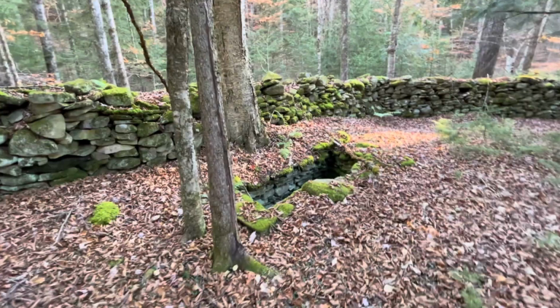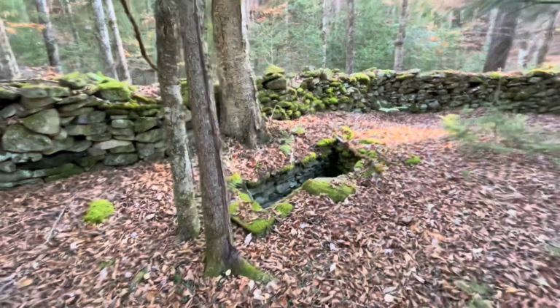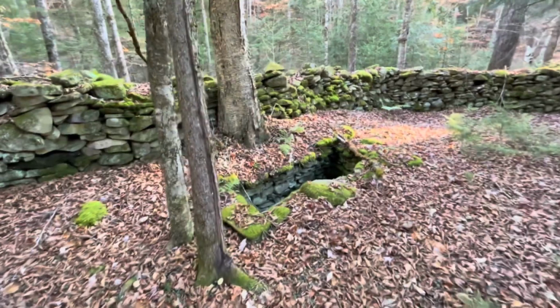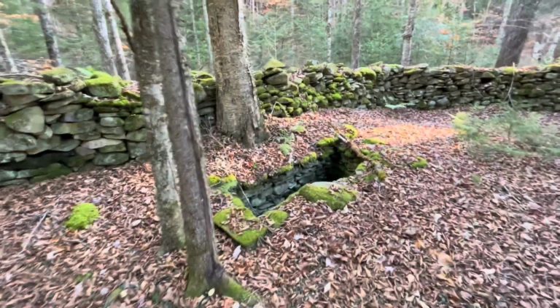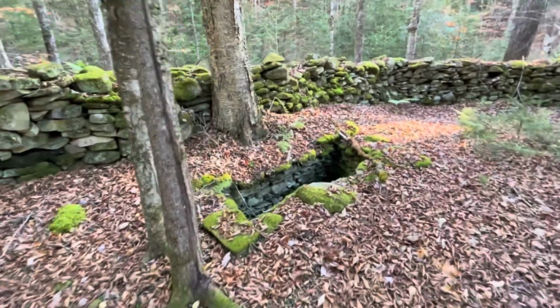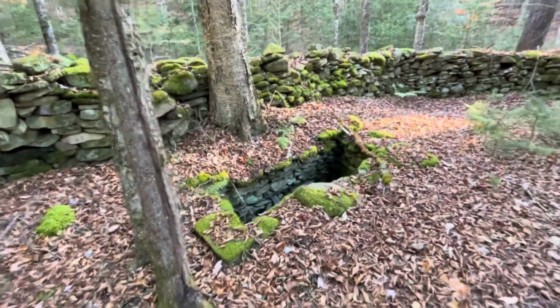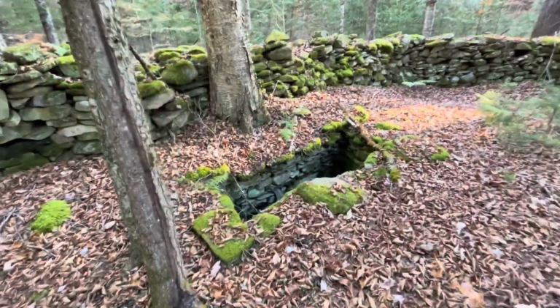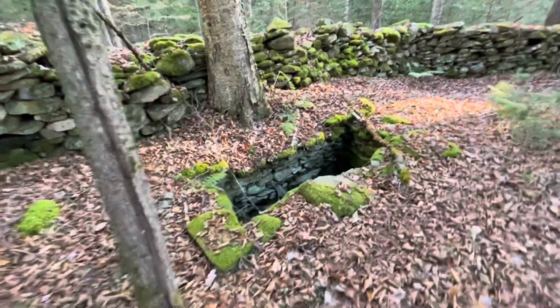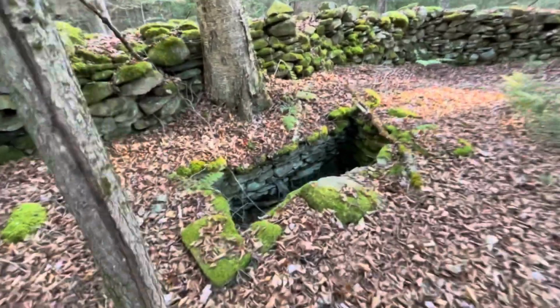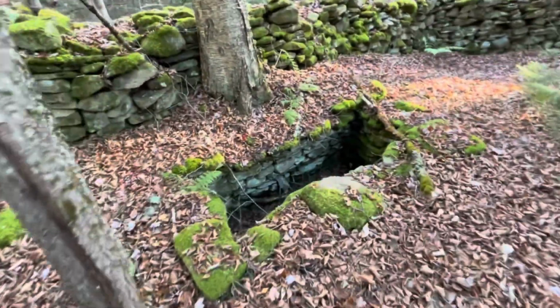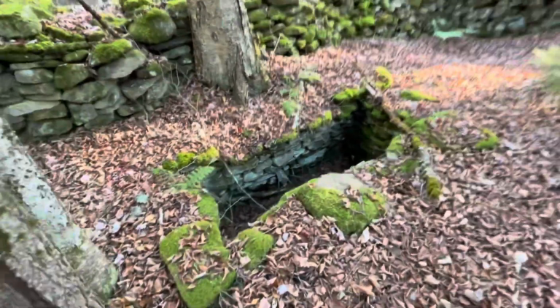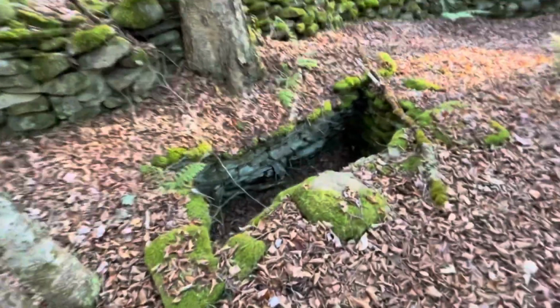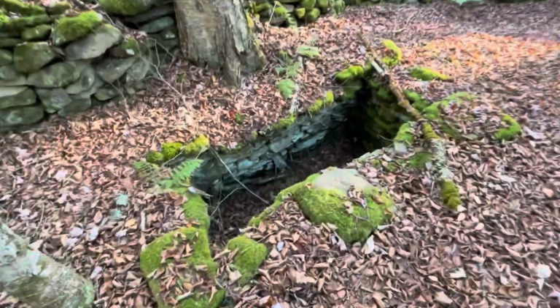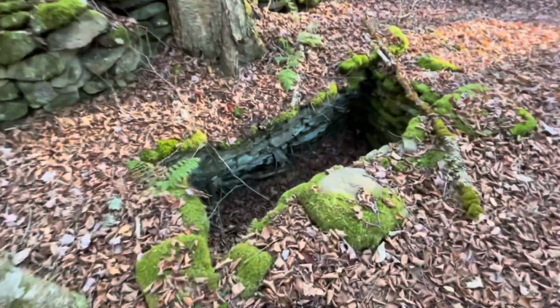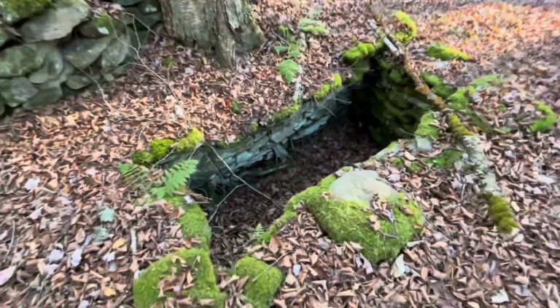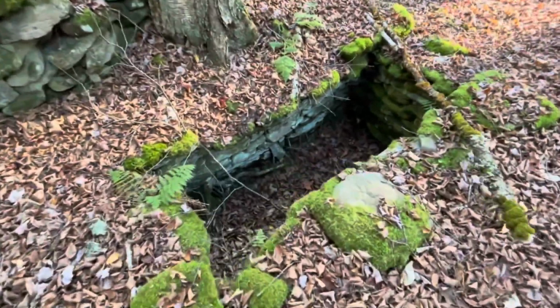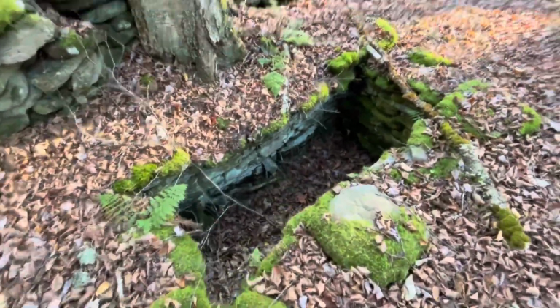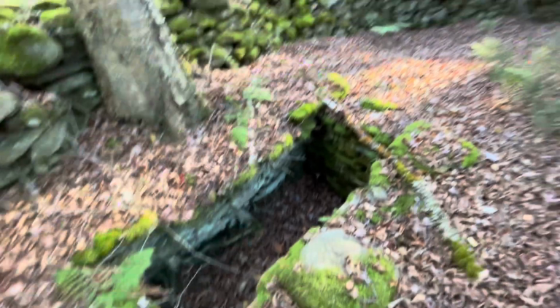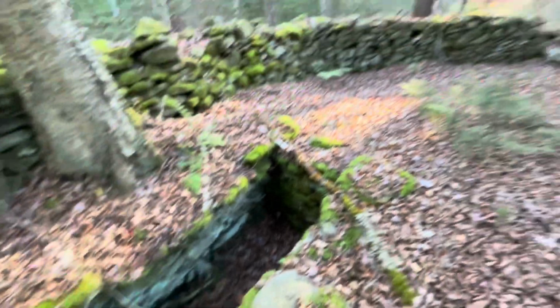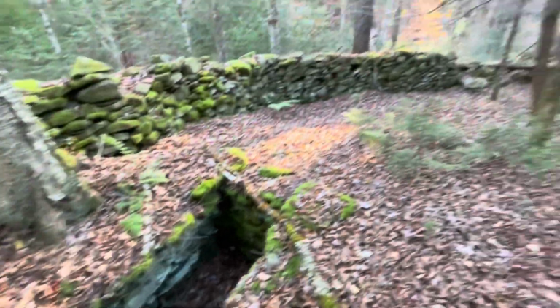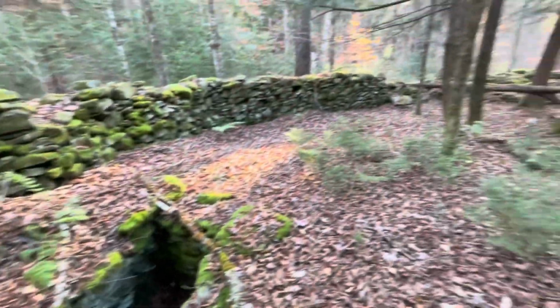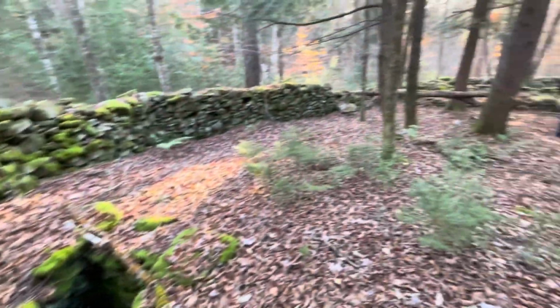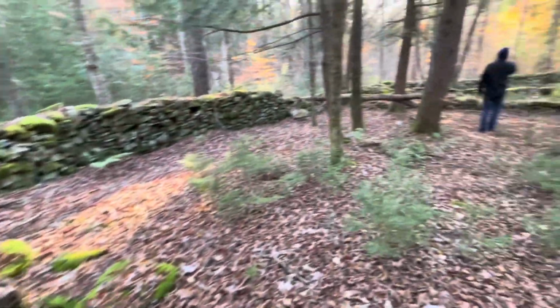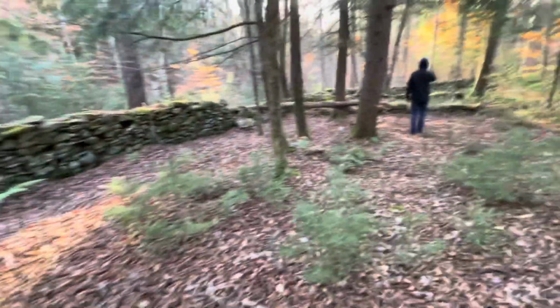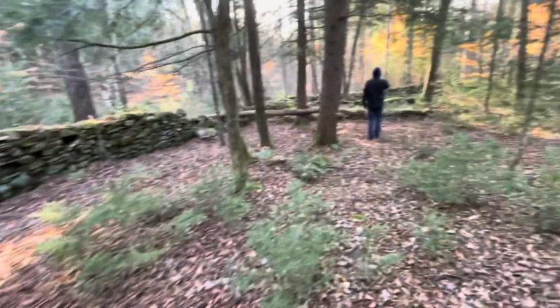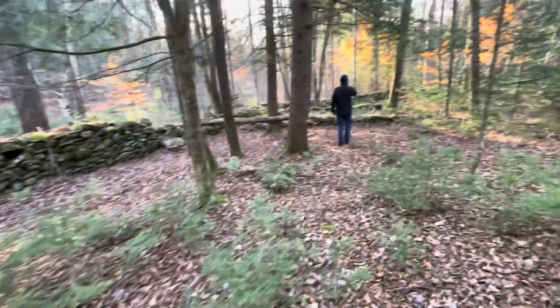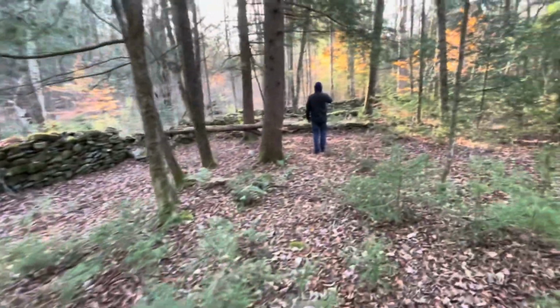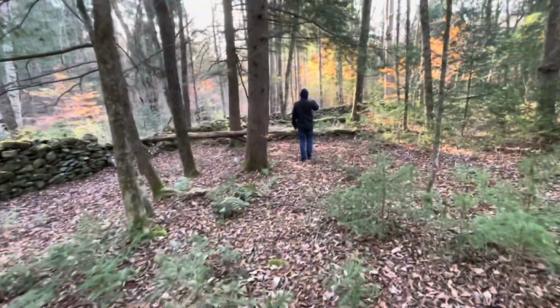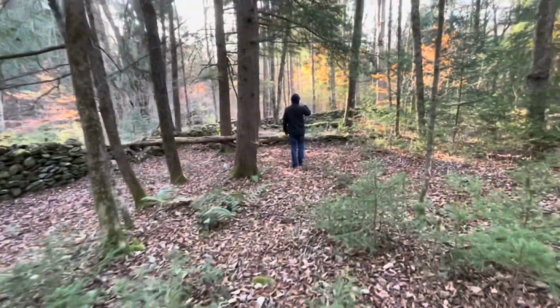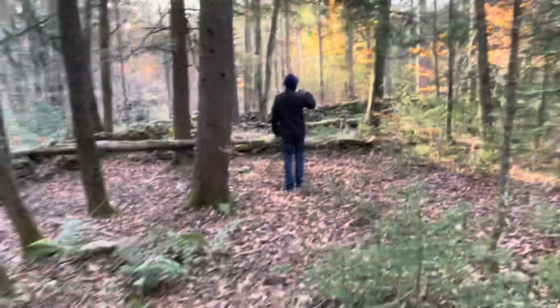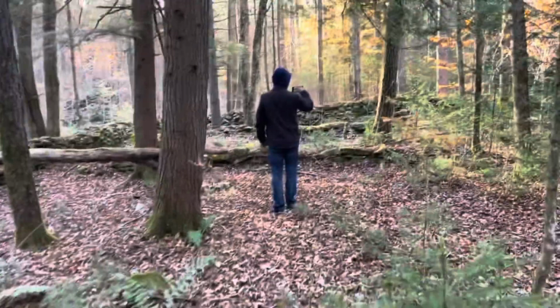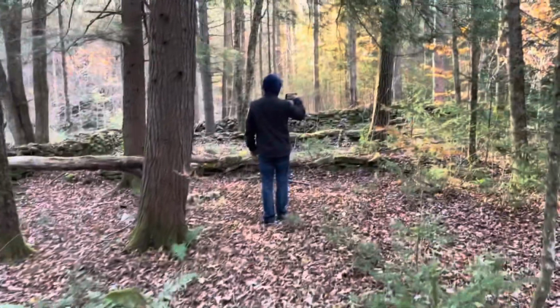We just found an old foundation off of the road. We think this might be like the root cellar or something like that, and the actual foundation is over here.